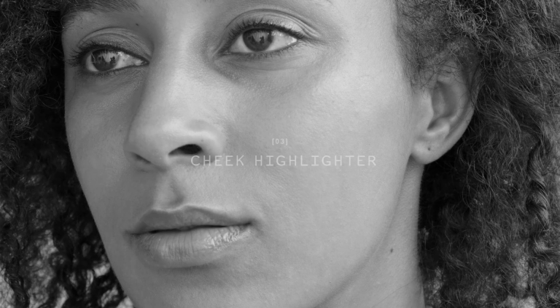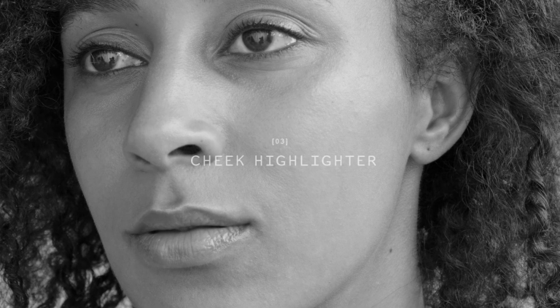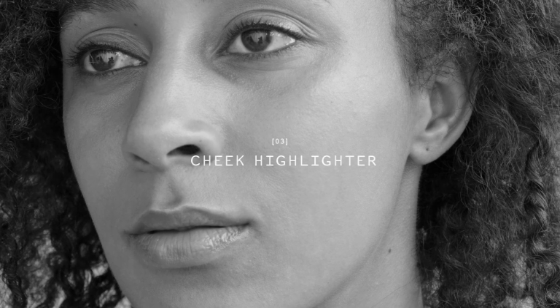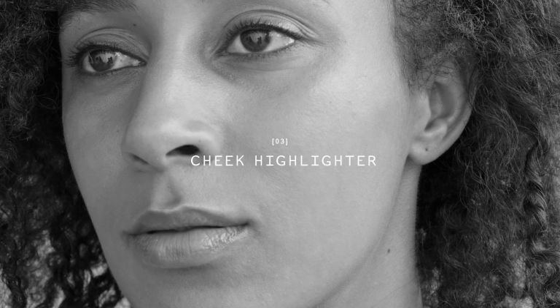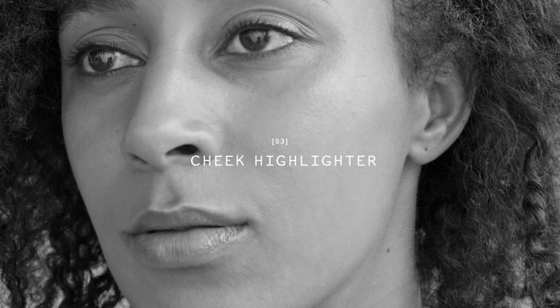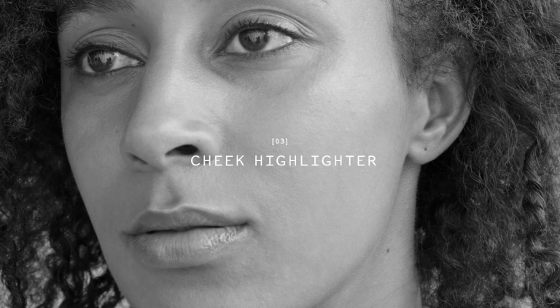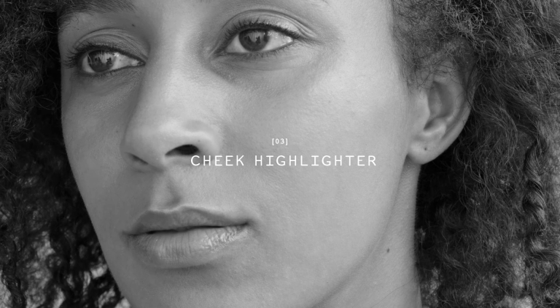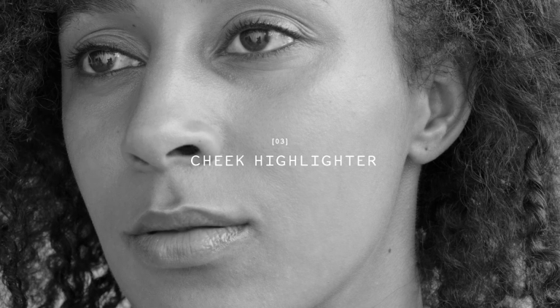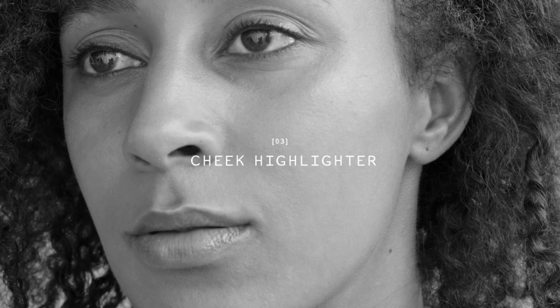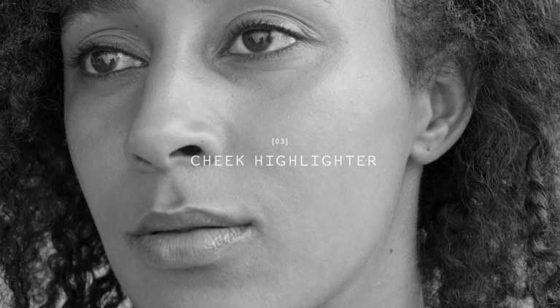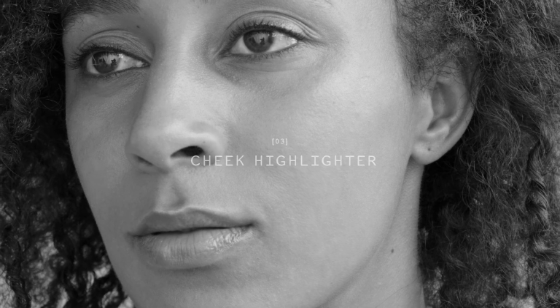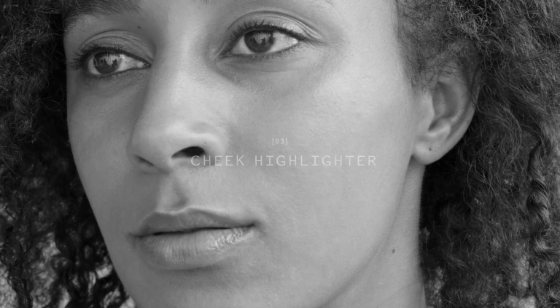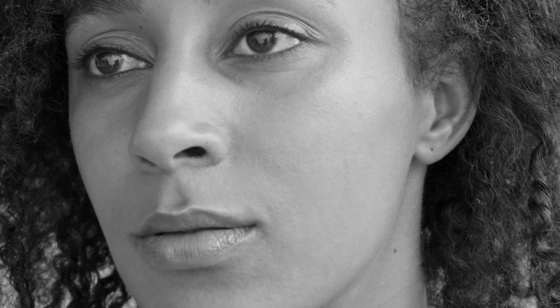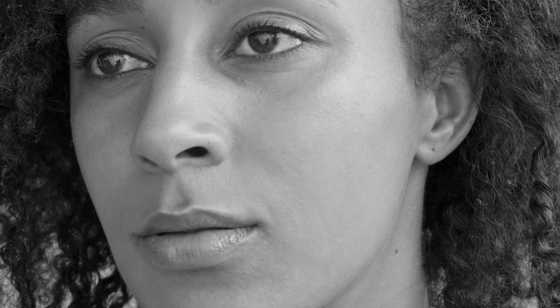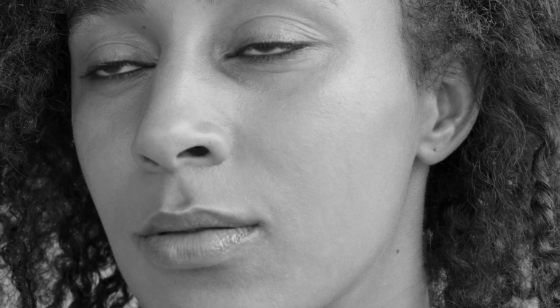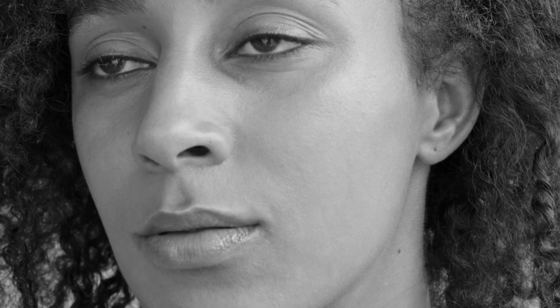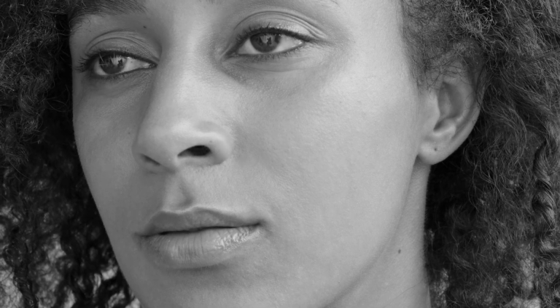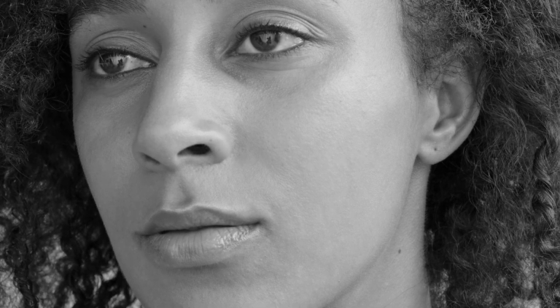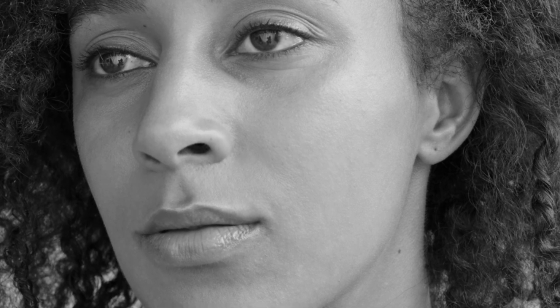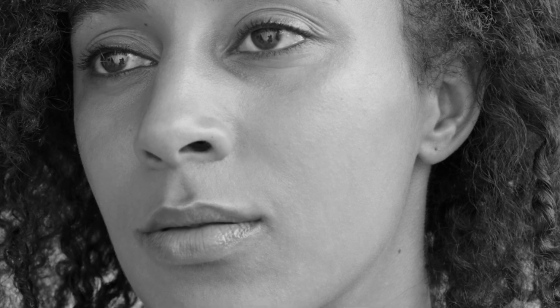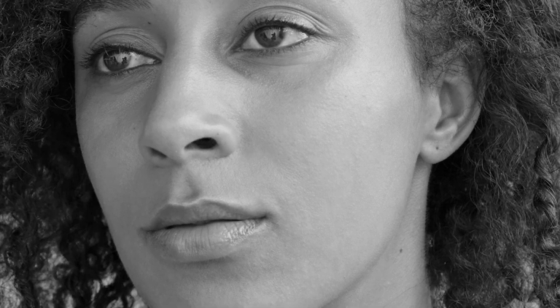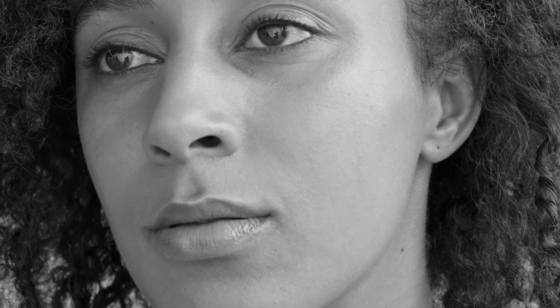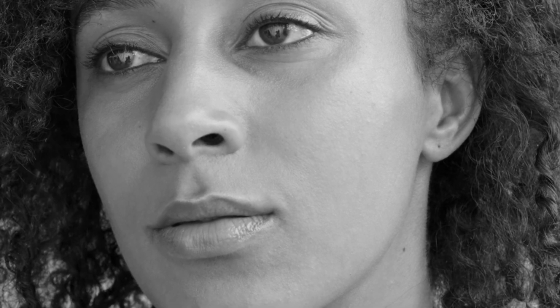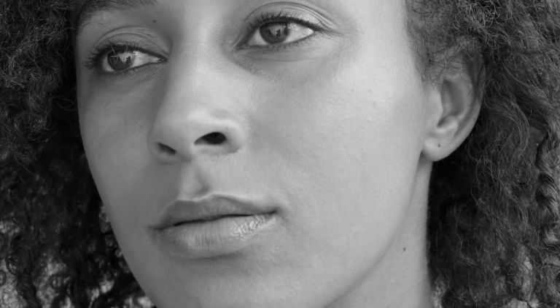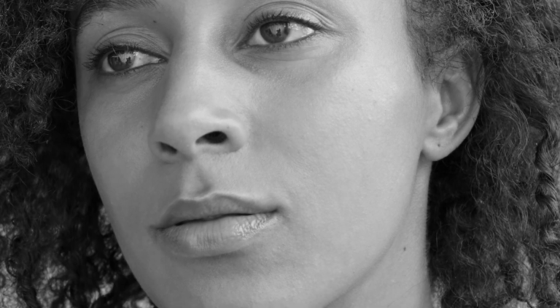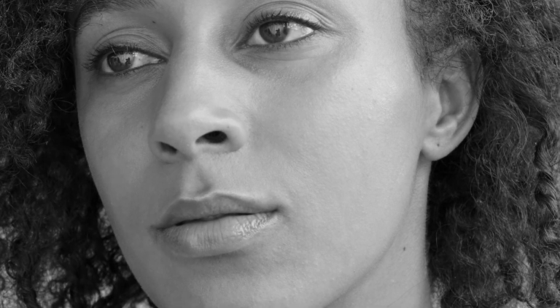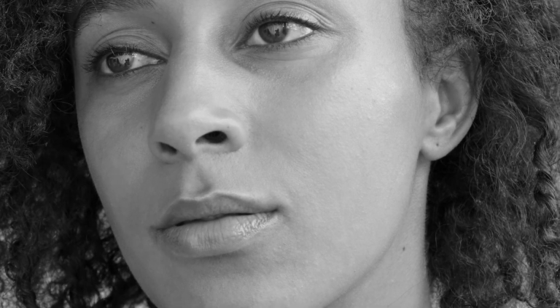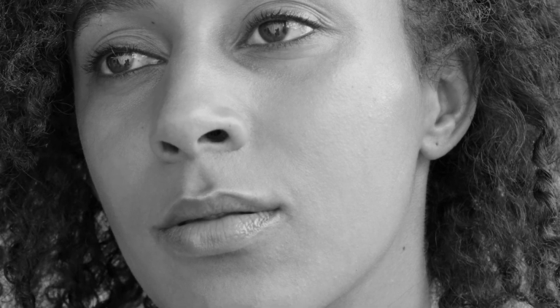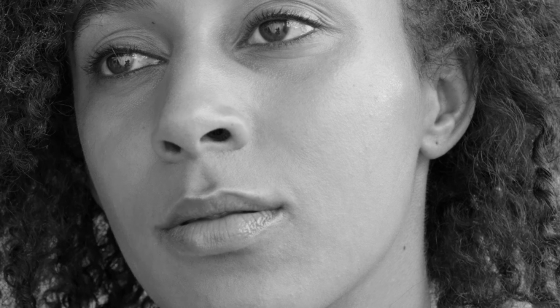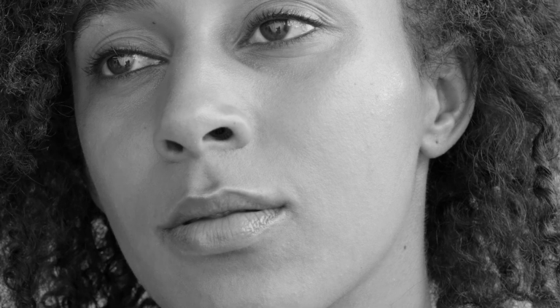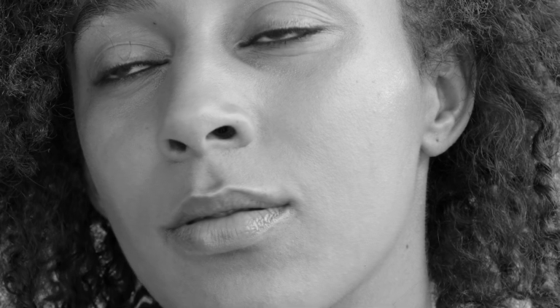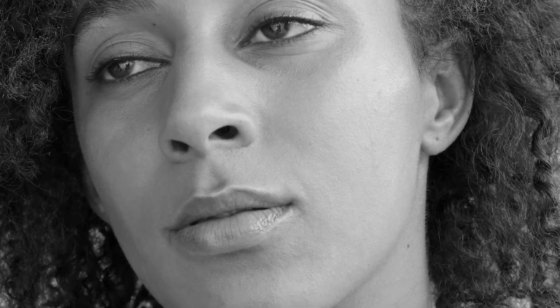As a cheek highlighter, blend along the highest contour of your cheekbone for a dewy, radiant finish.